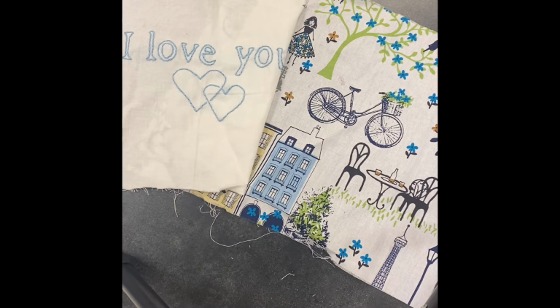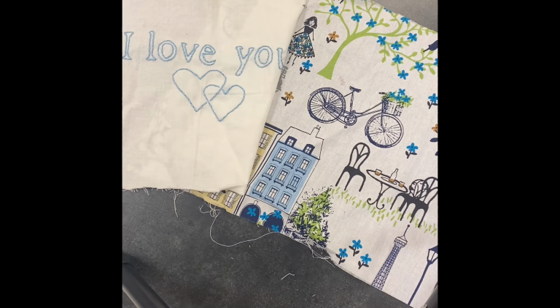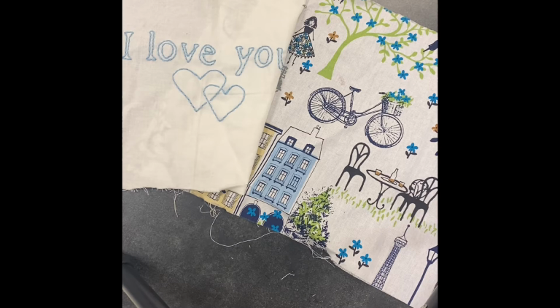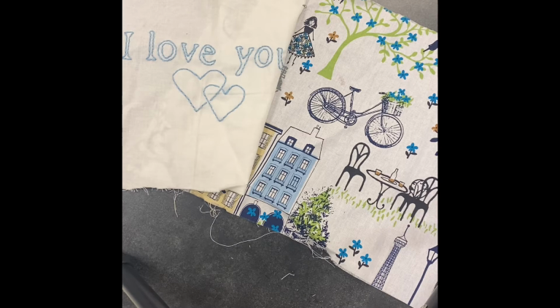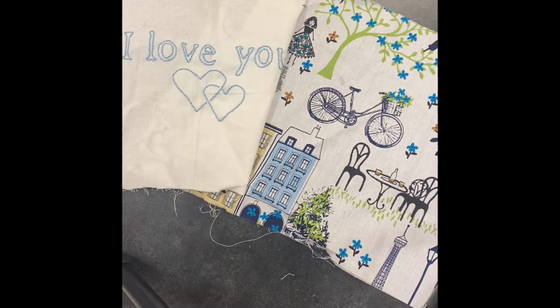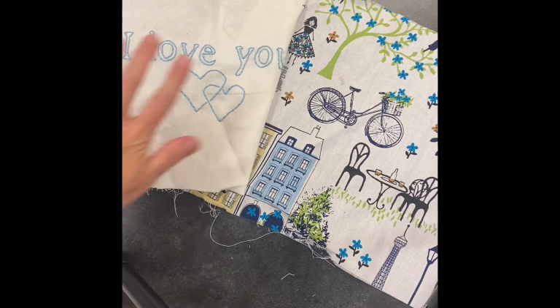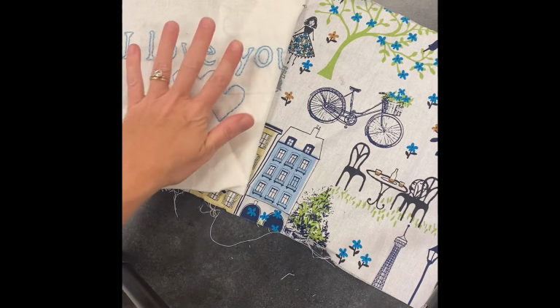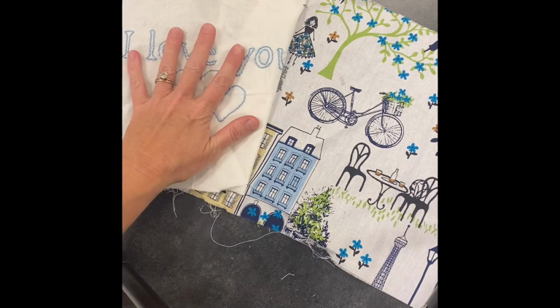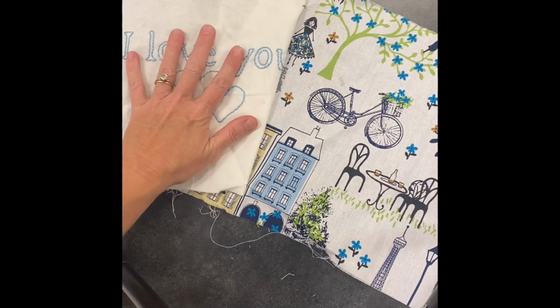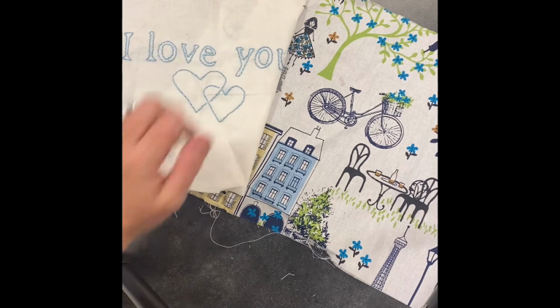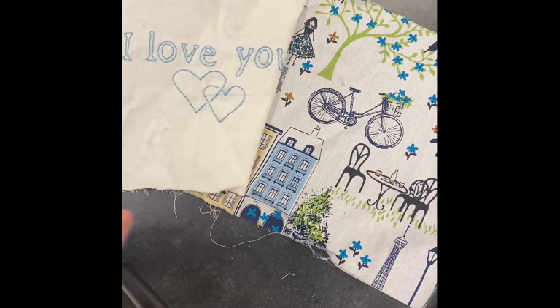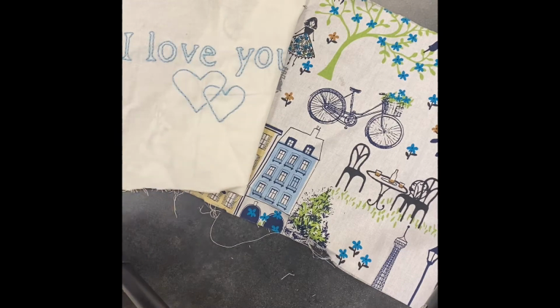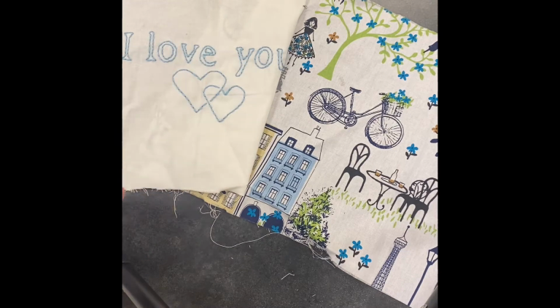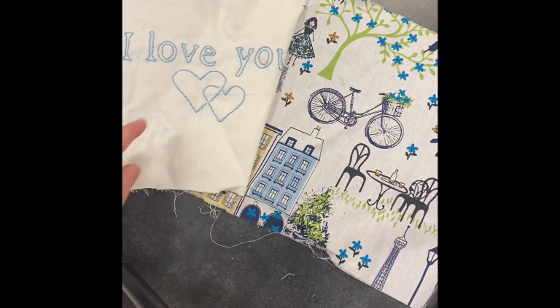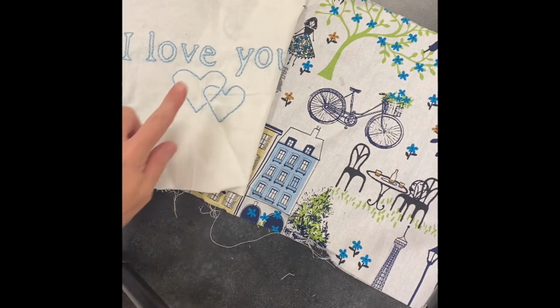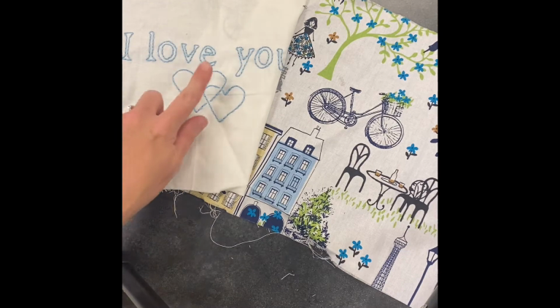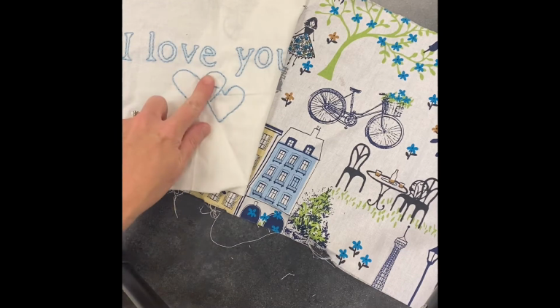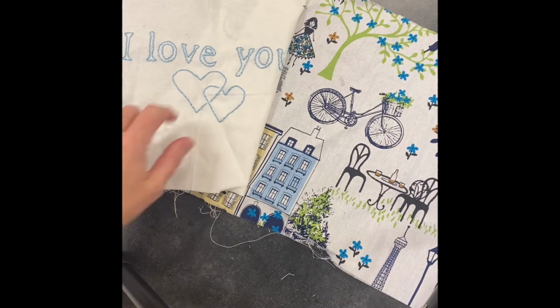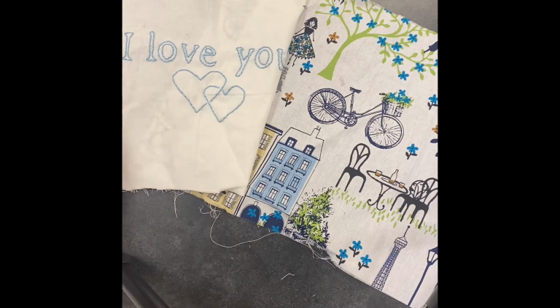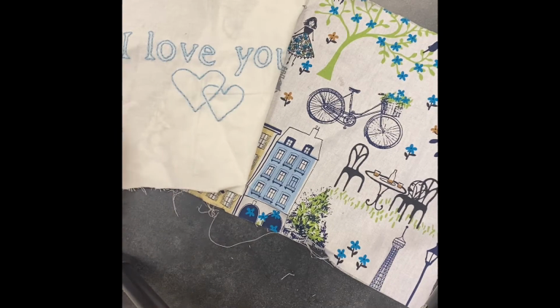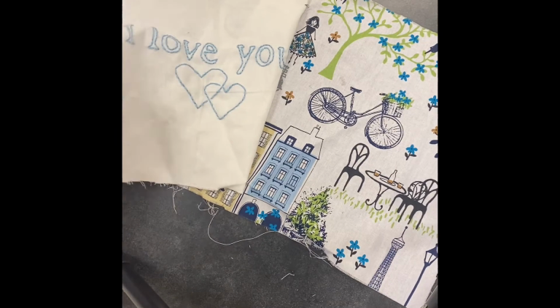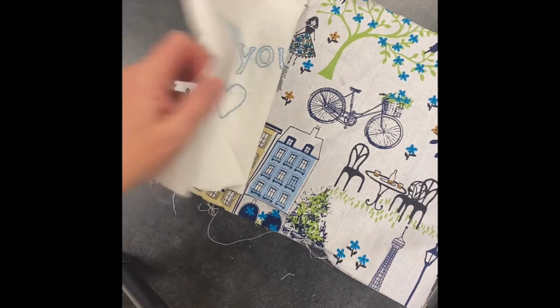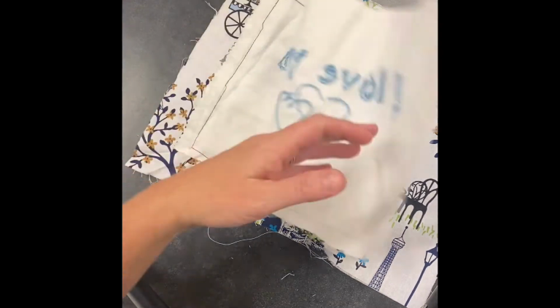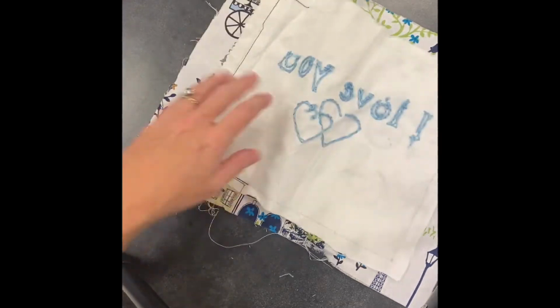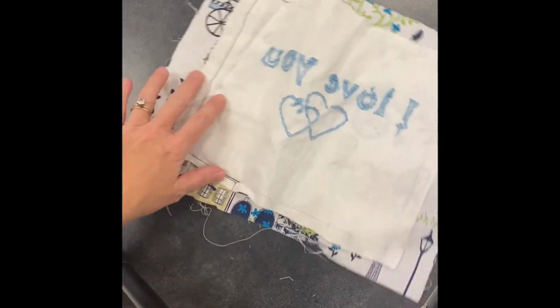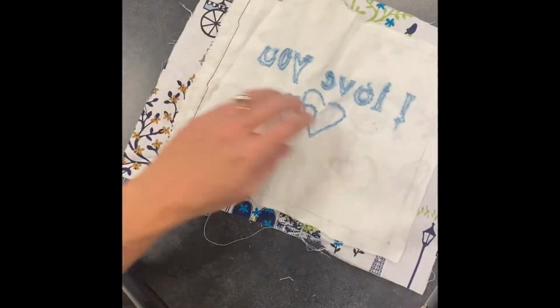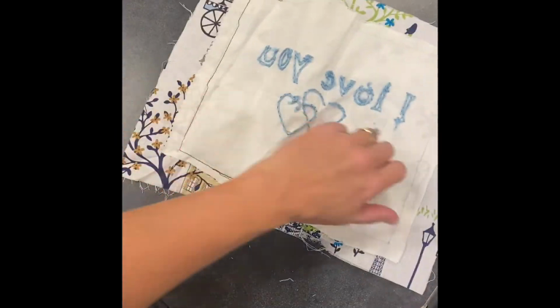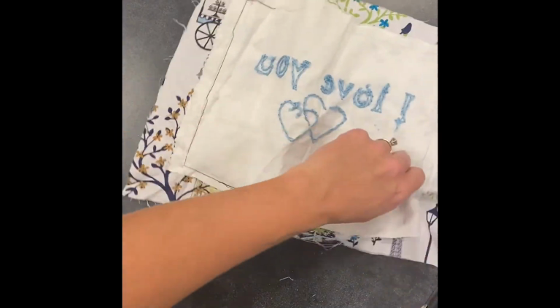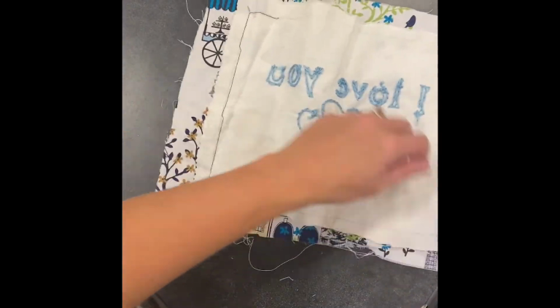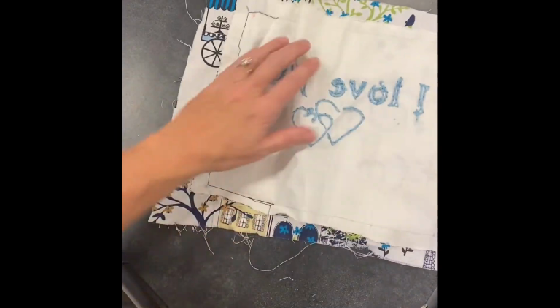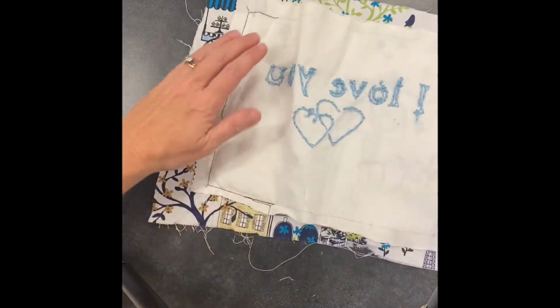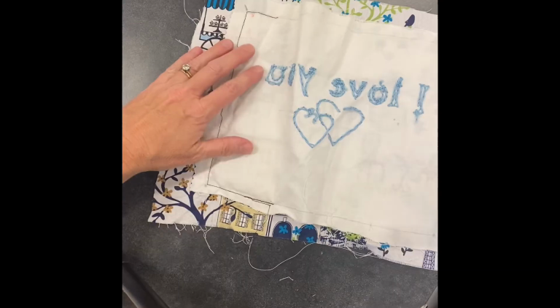Here you'll find a student's work that they finished. They have taken a picture of the front and they have taken a picture of the back of their project.